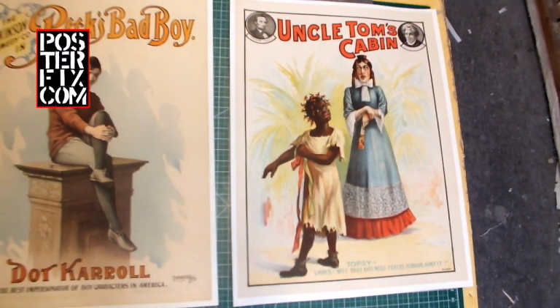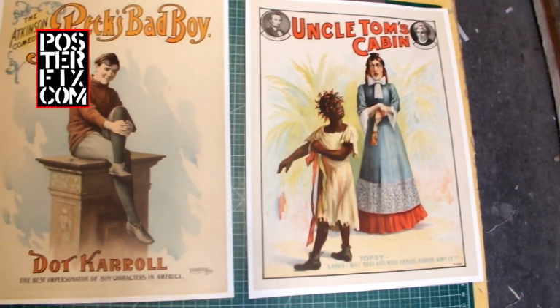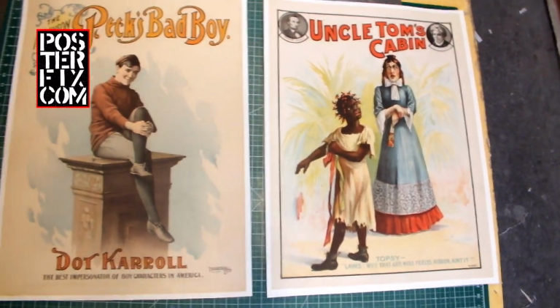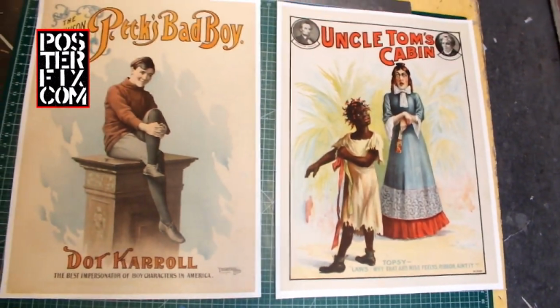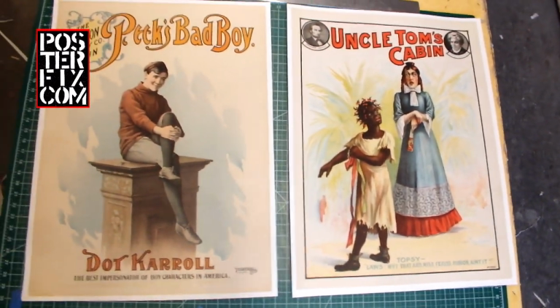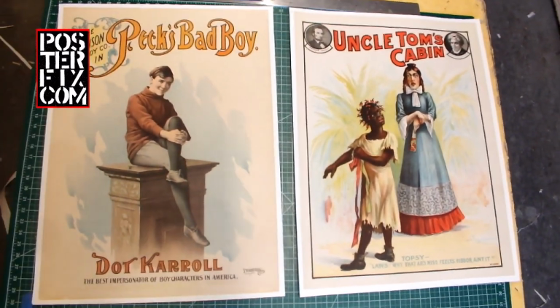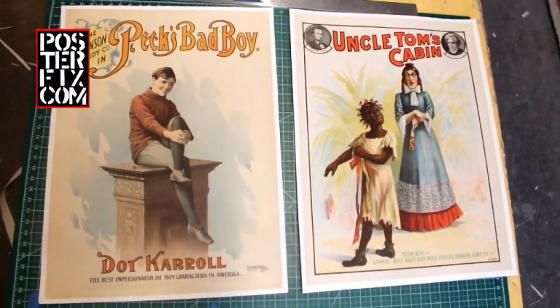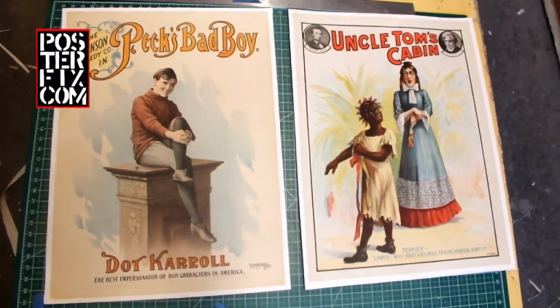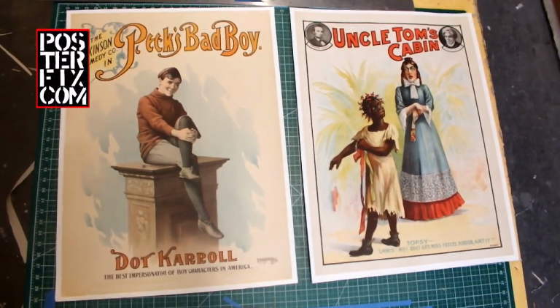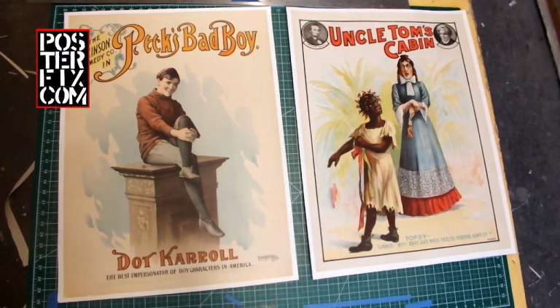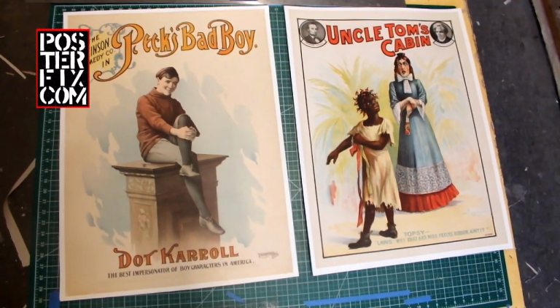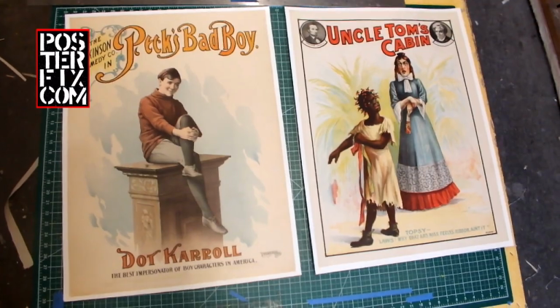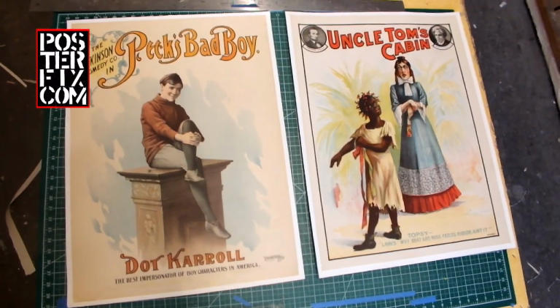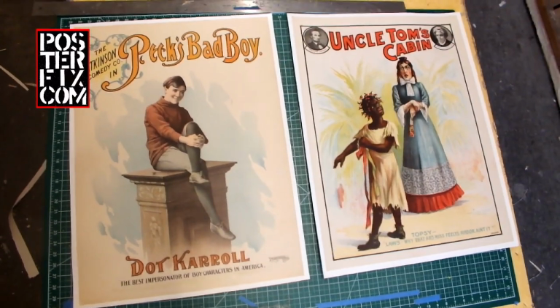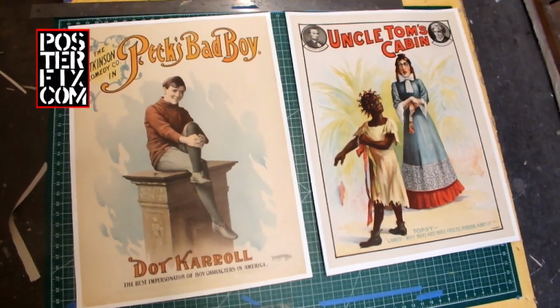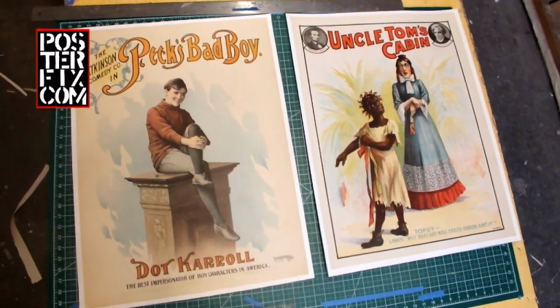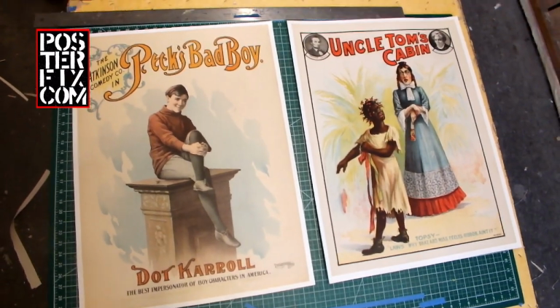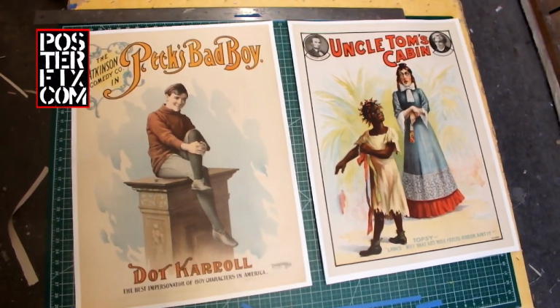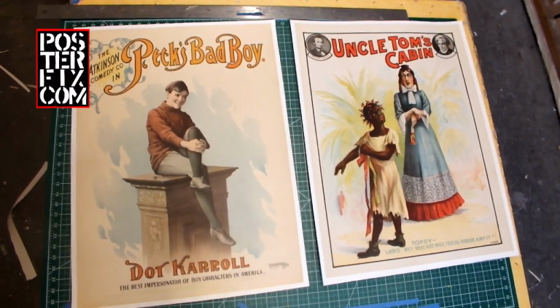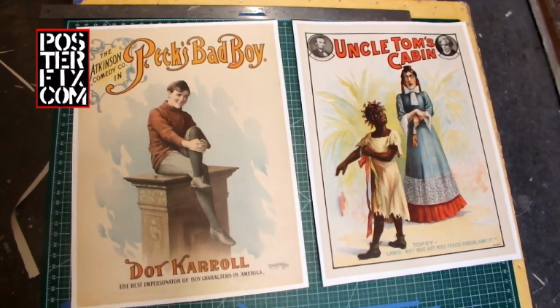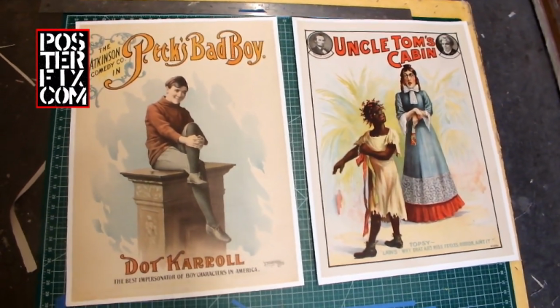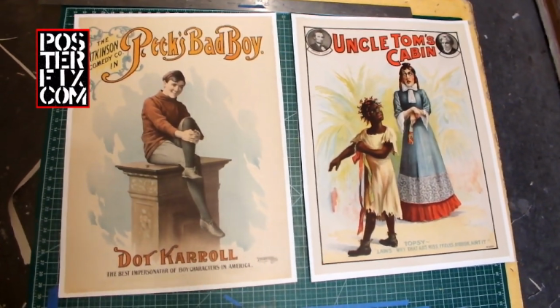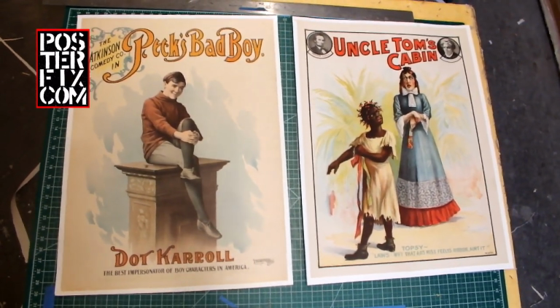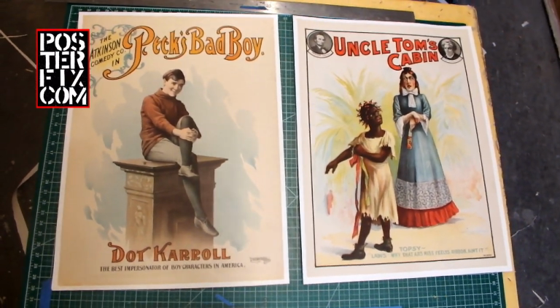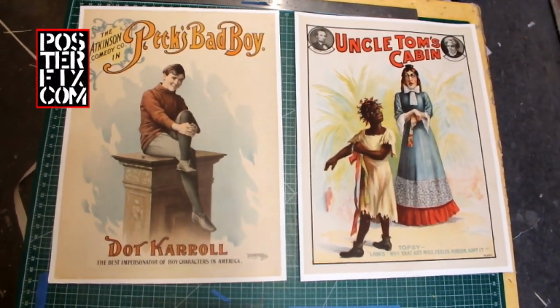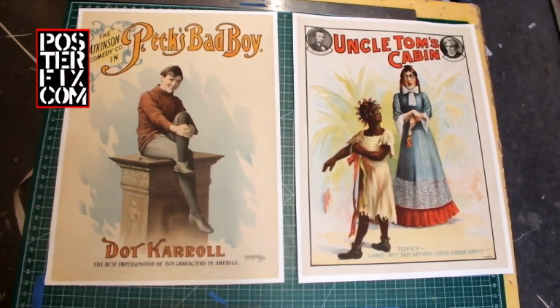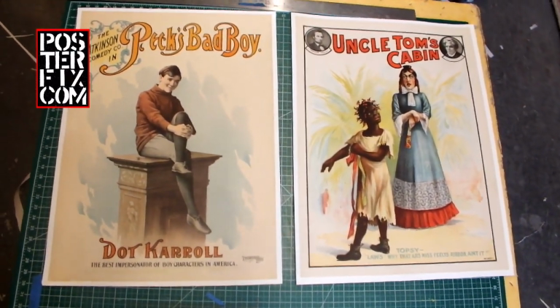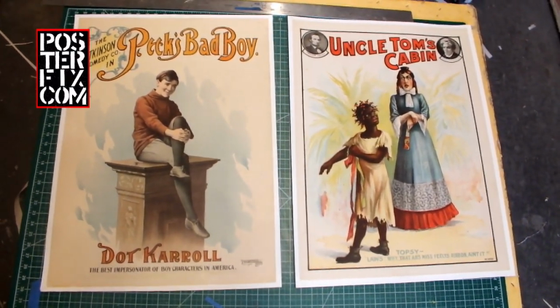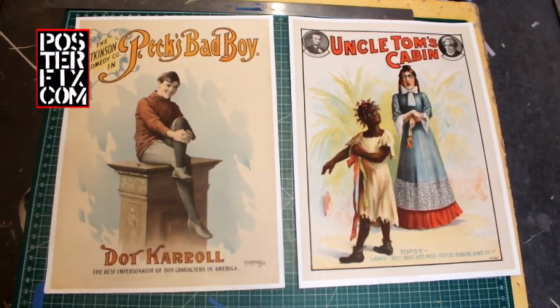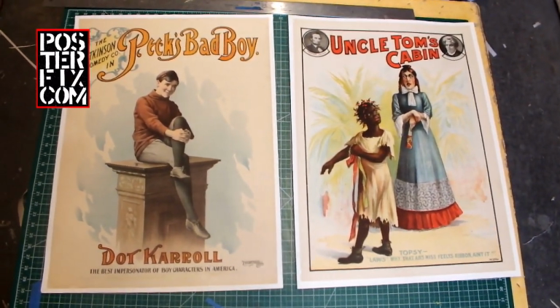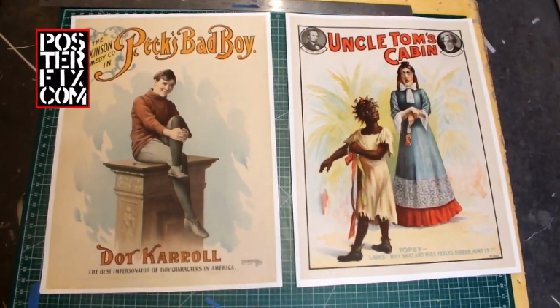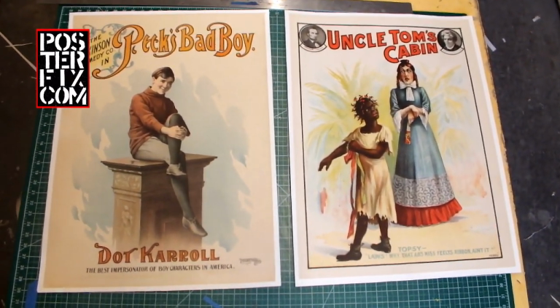These posters were in rough condition, and we gave them a poster fix. Watch.